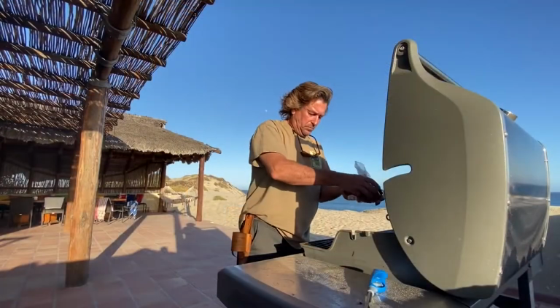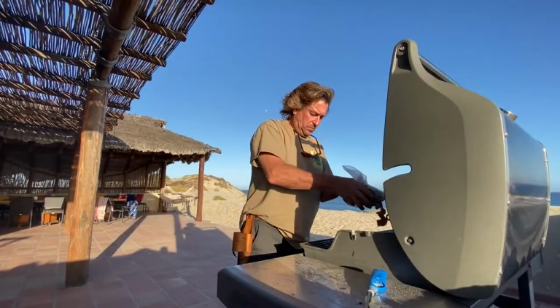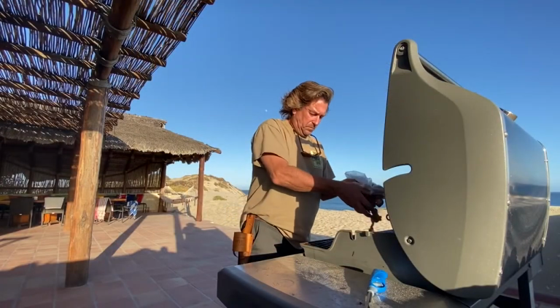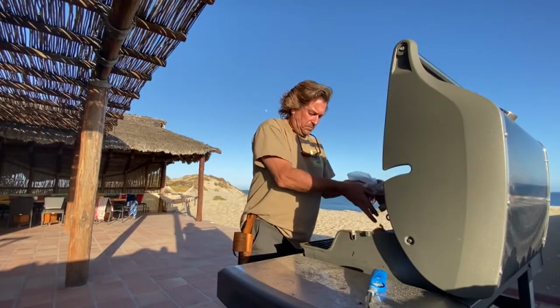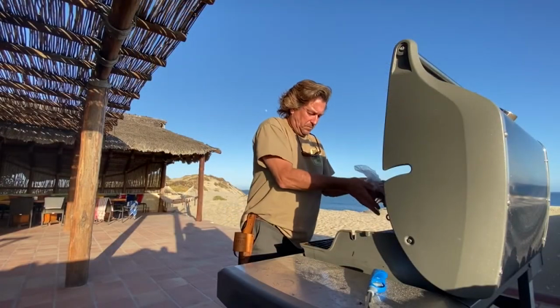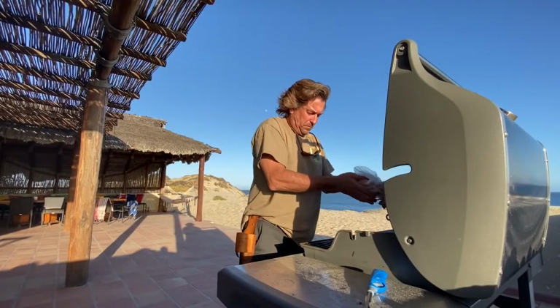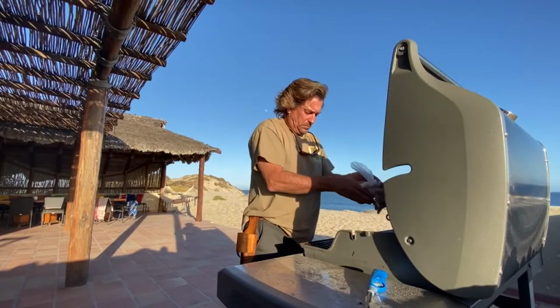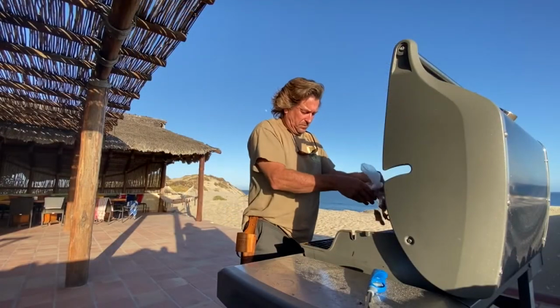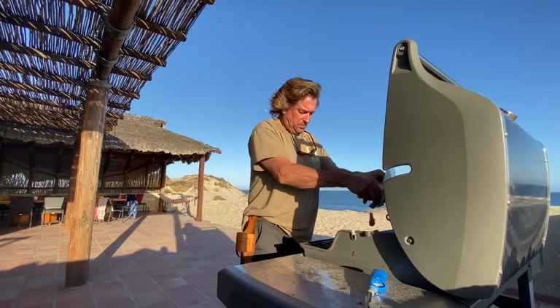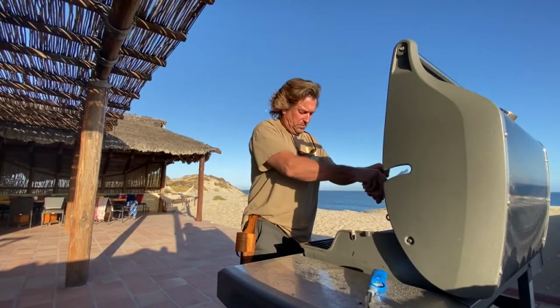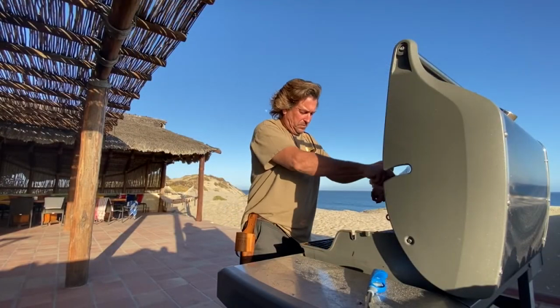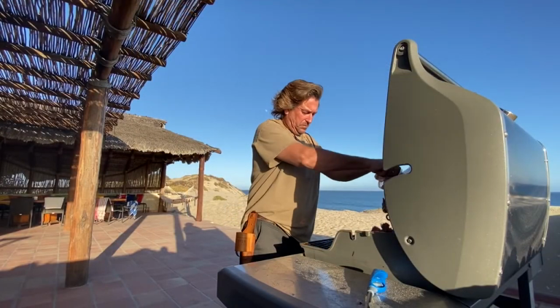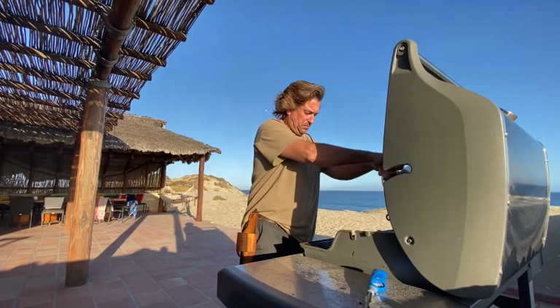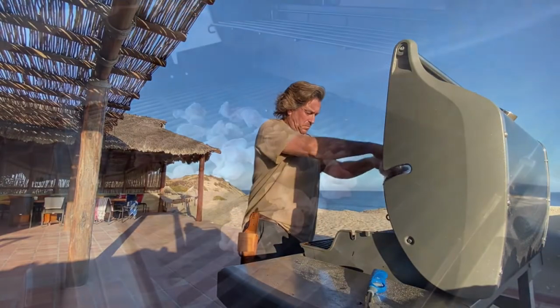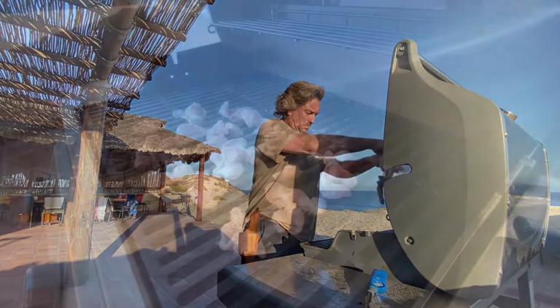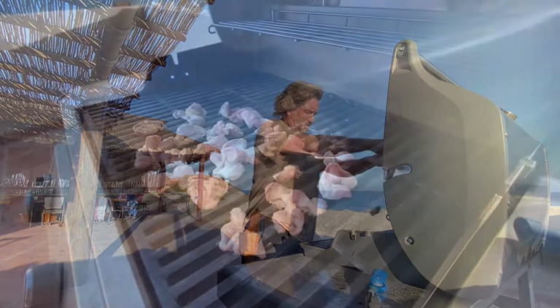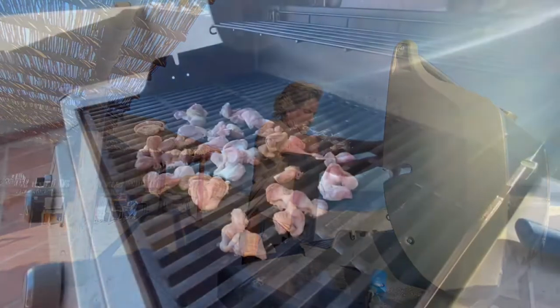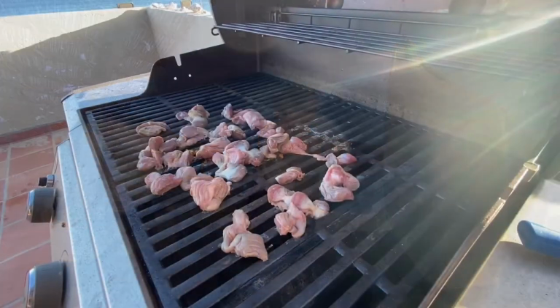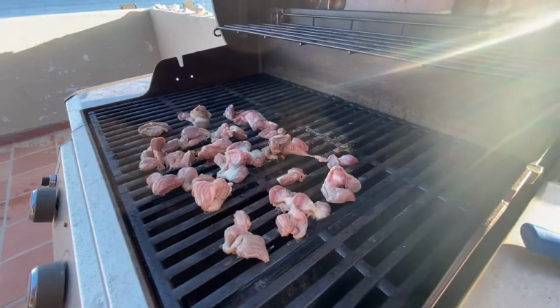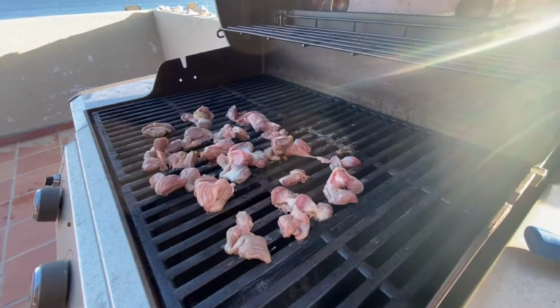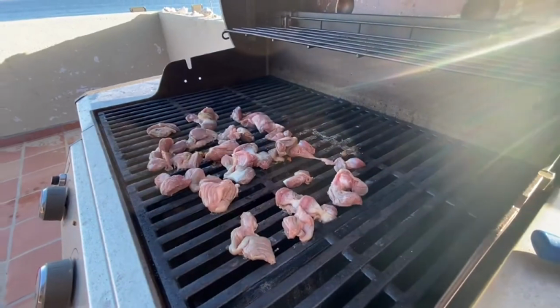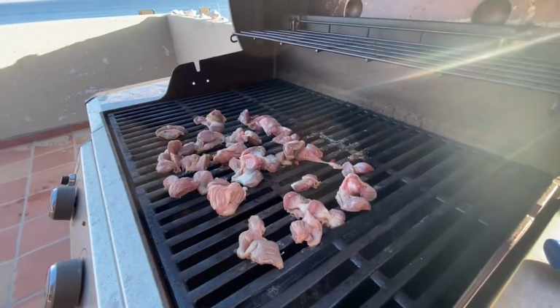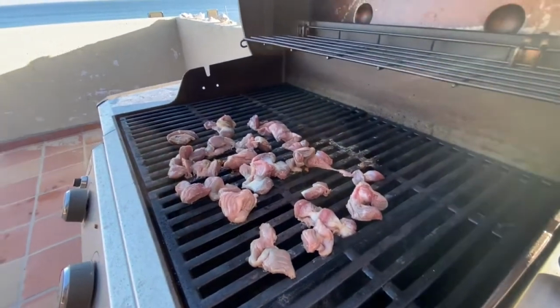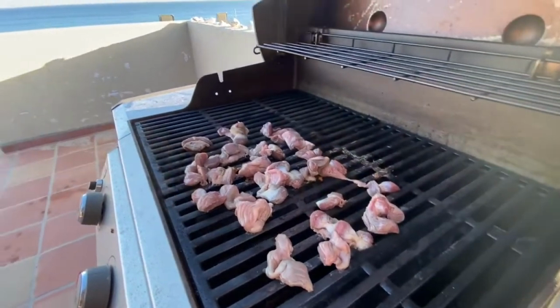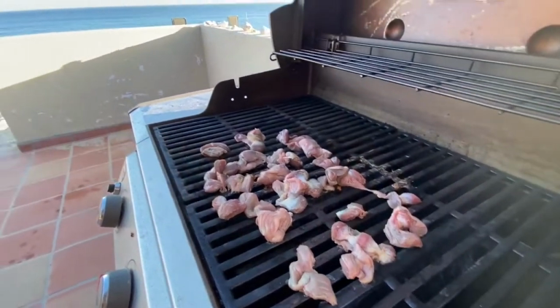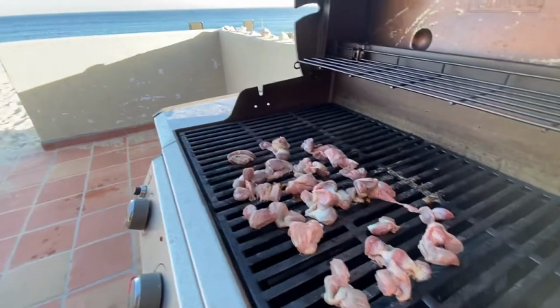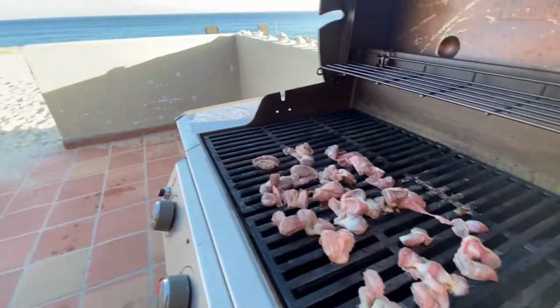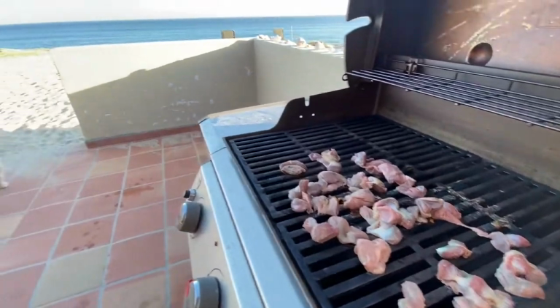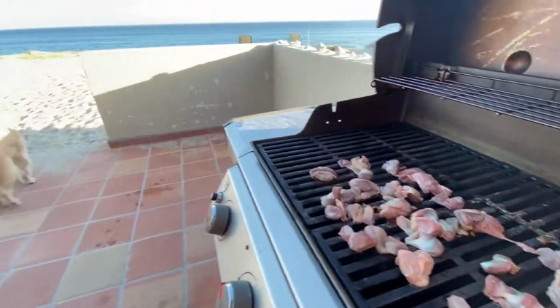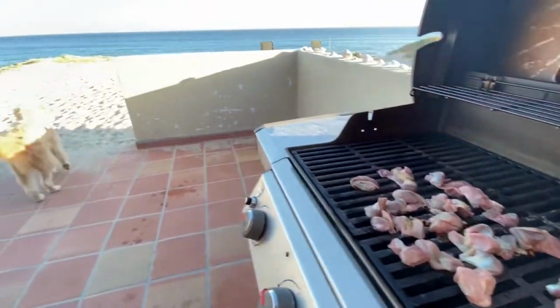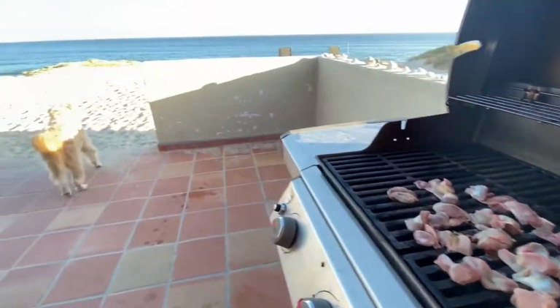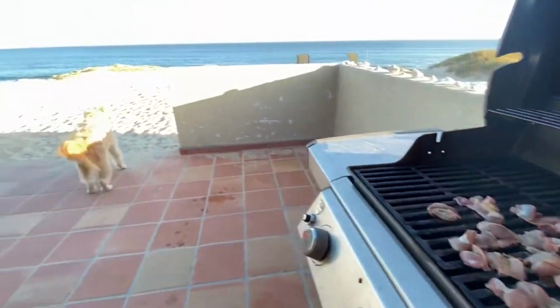Throw your gizzards on. Now, you could have done this all at the same time, but I did it separately. As you wish.